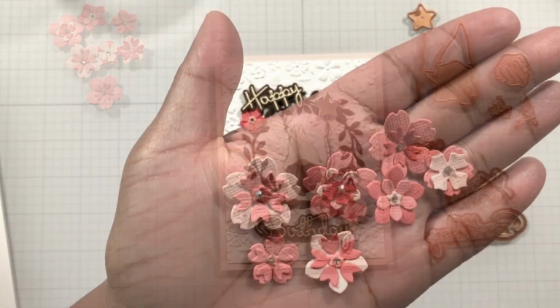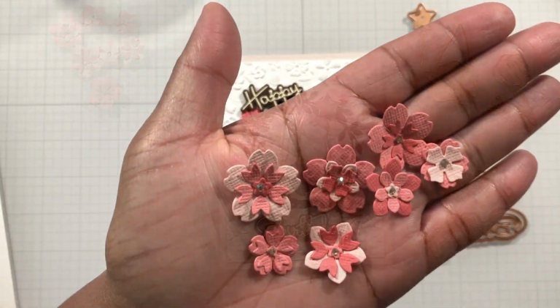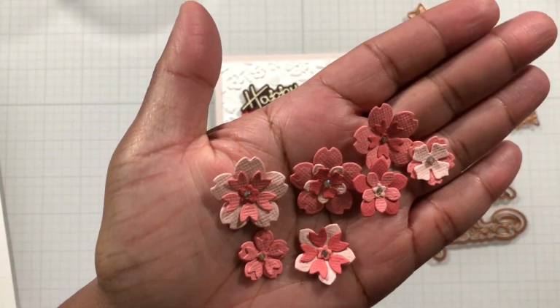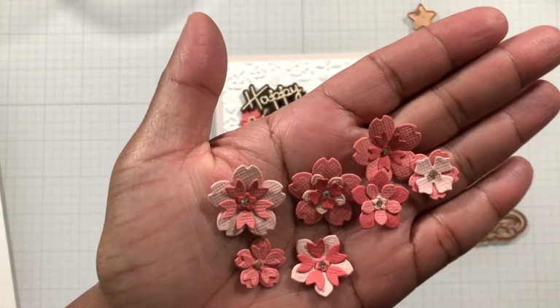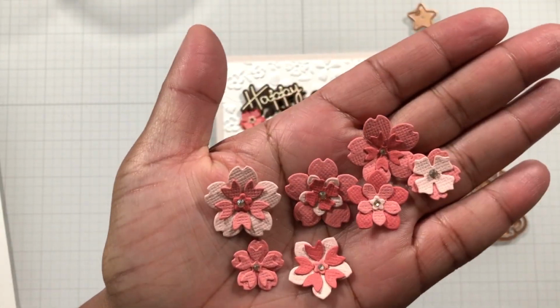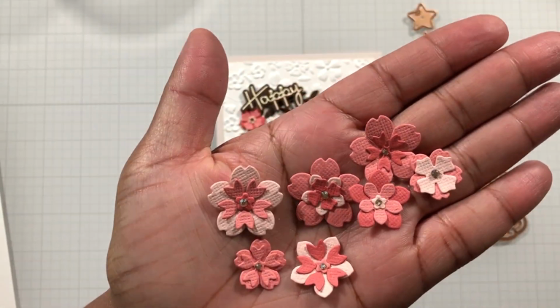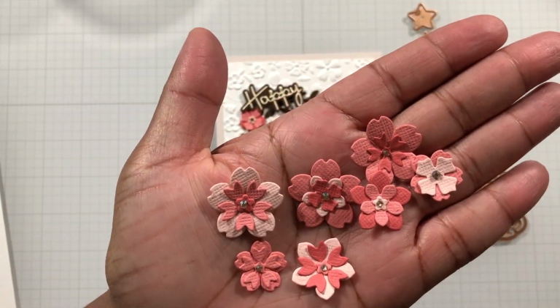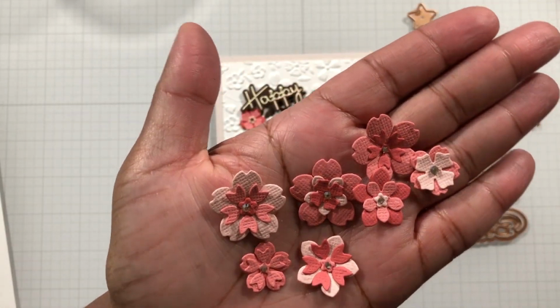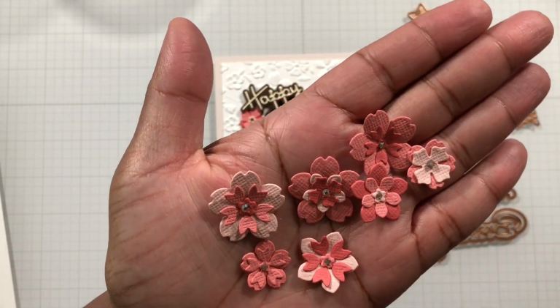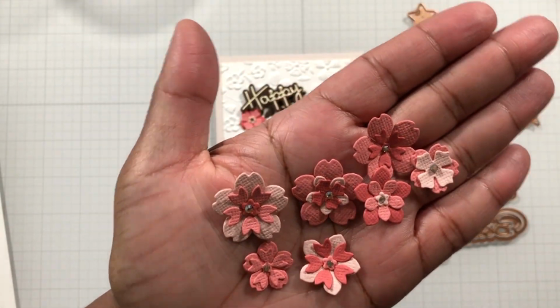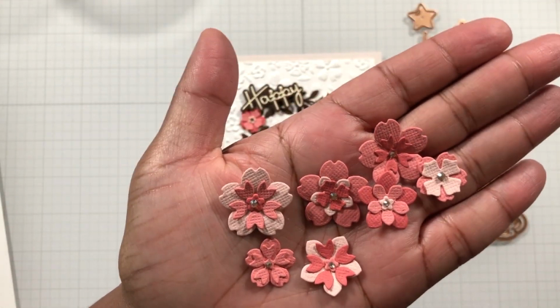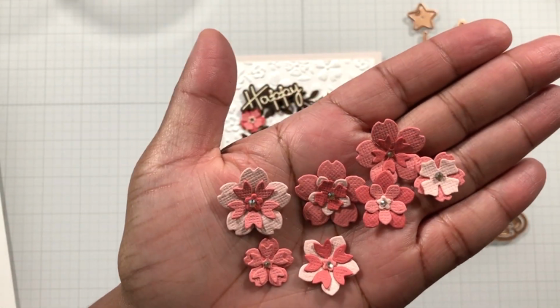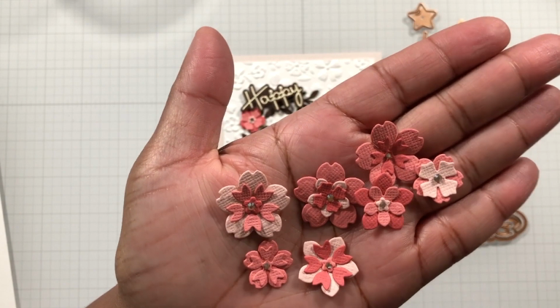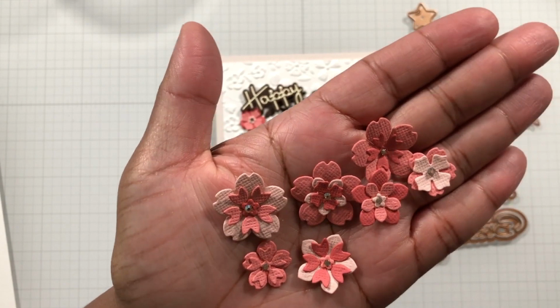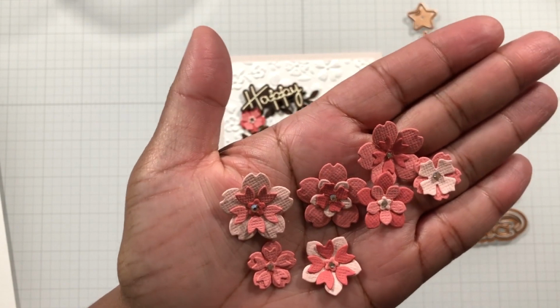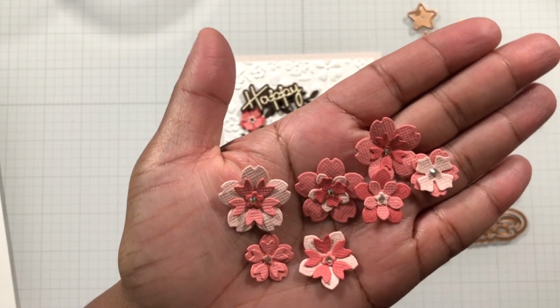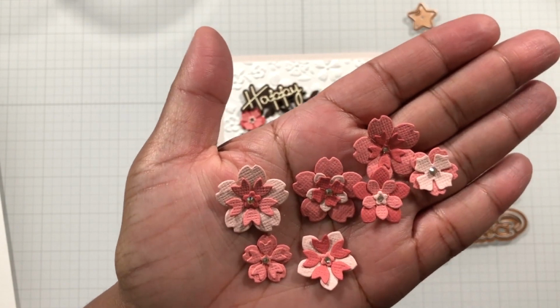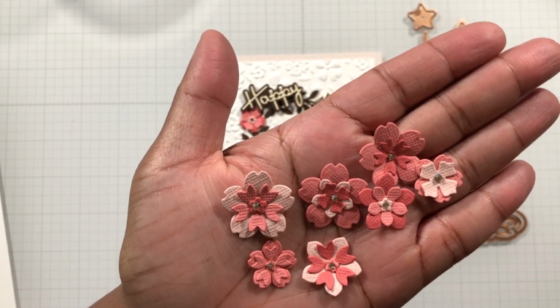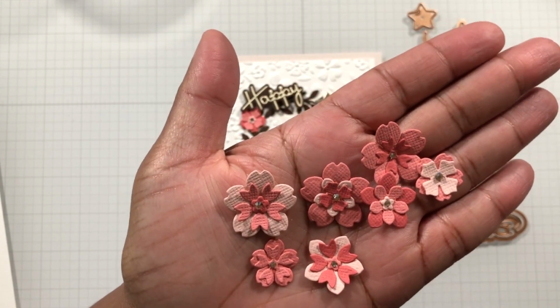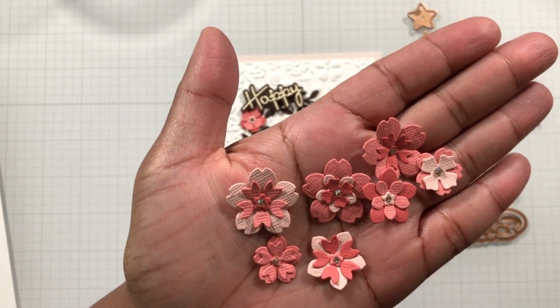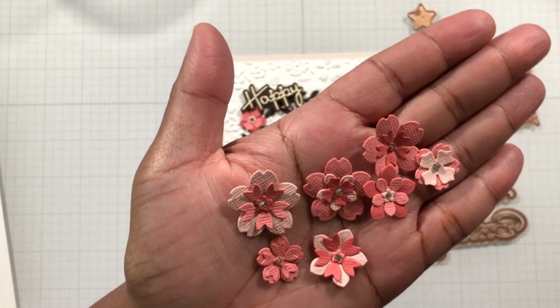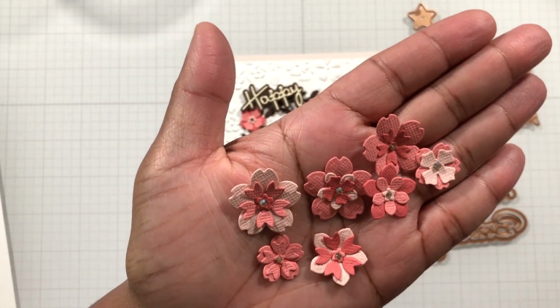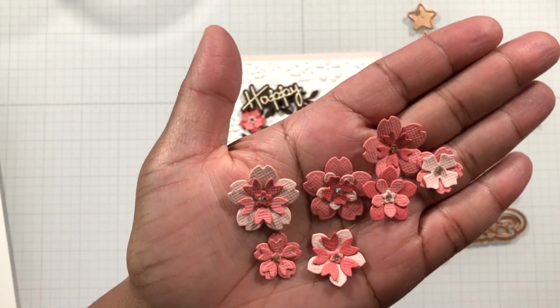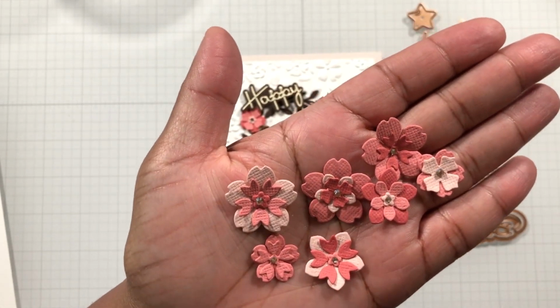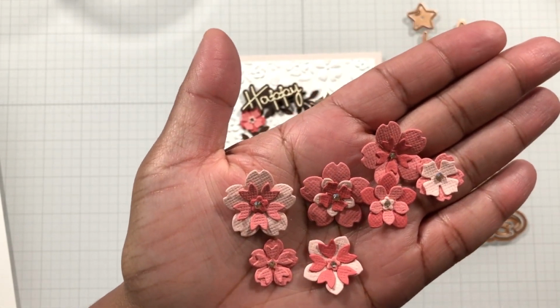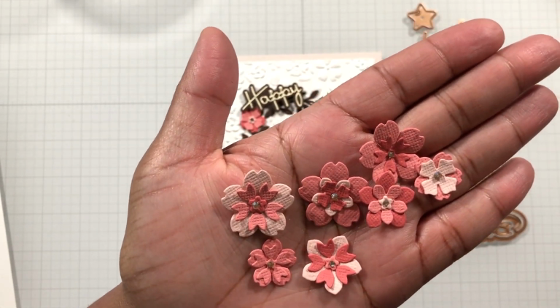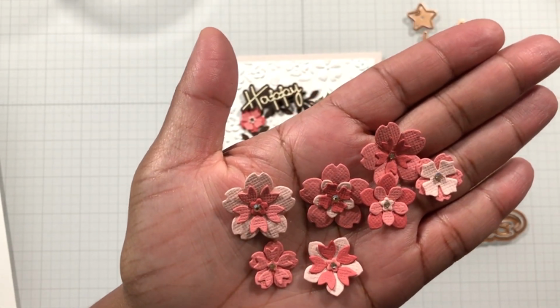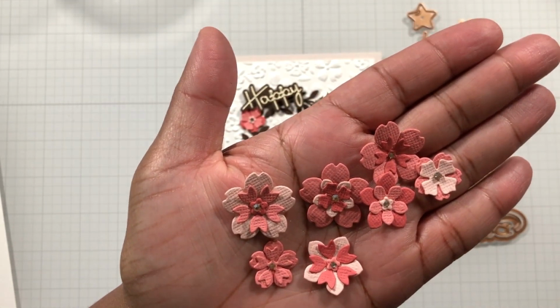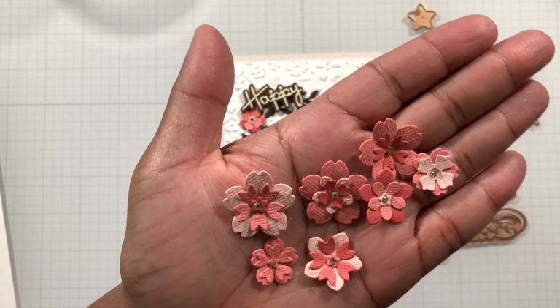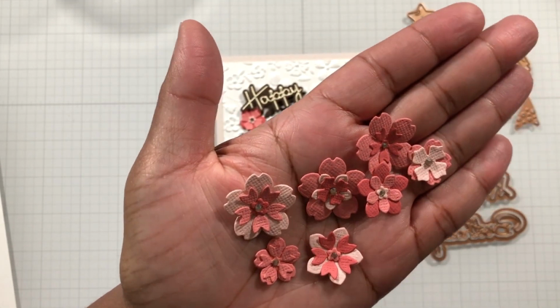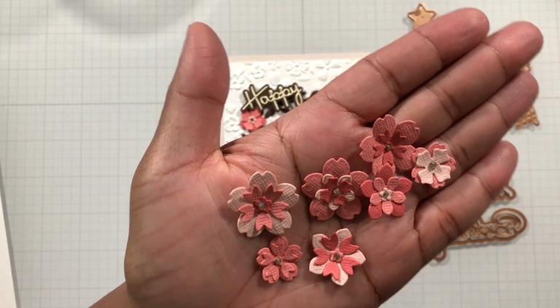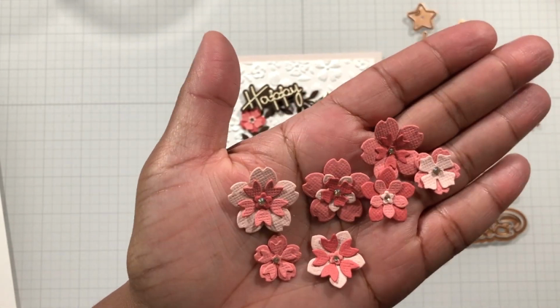This is the die set up close. See how pretty that is. And all these flowers are to accent my gnome.